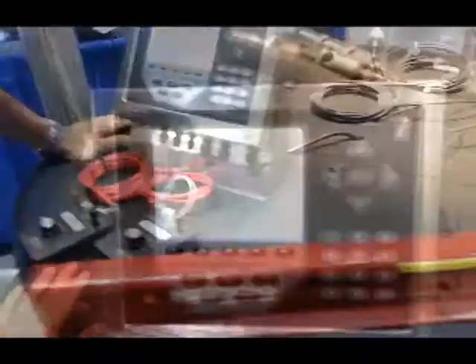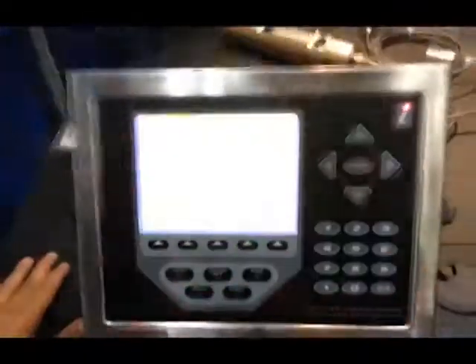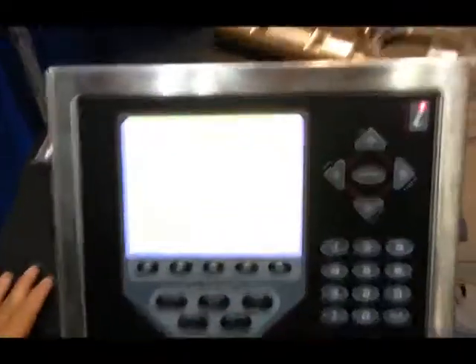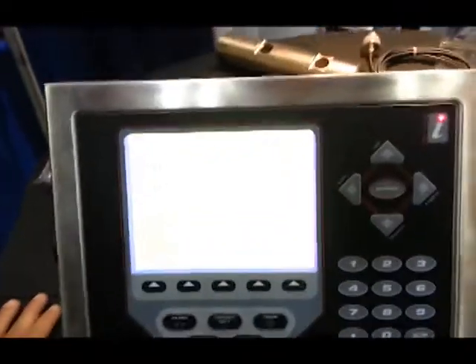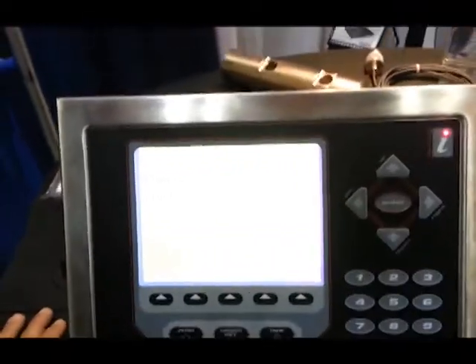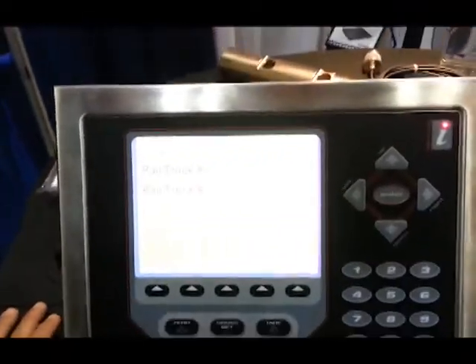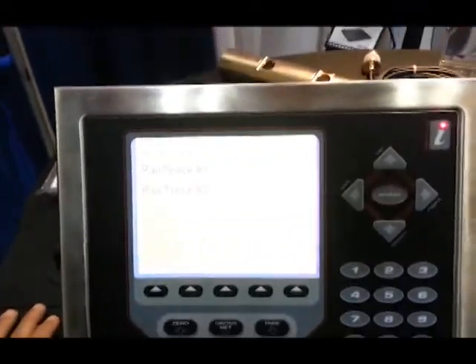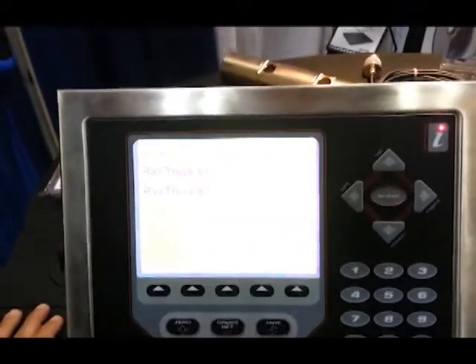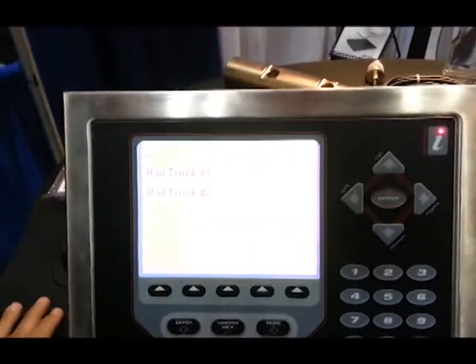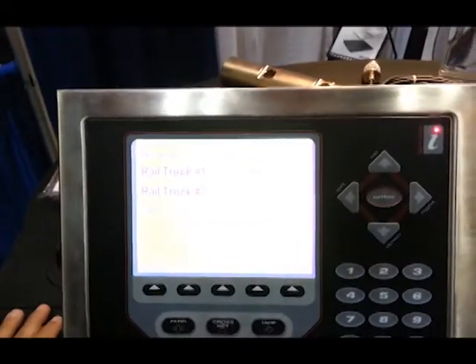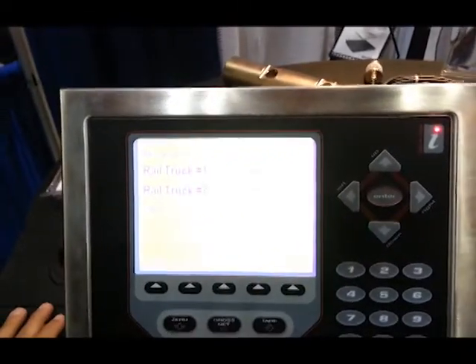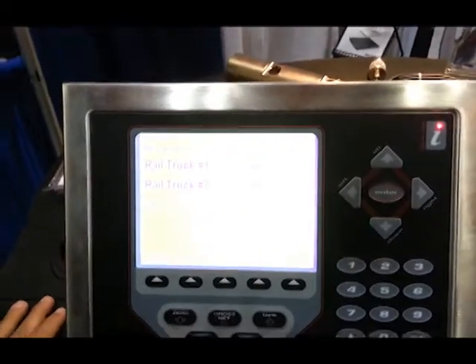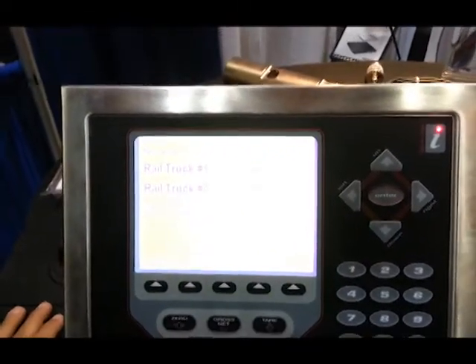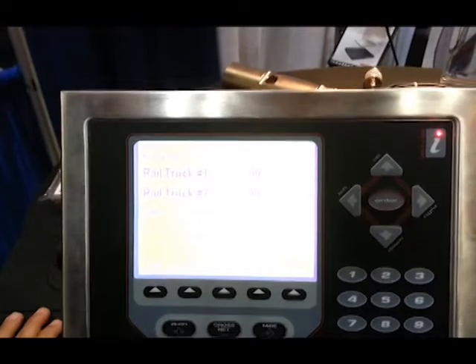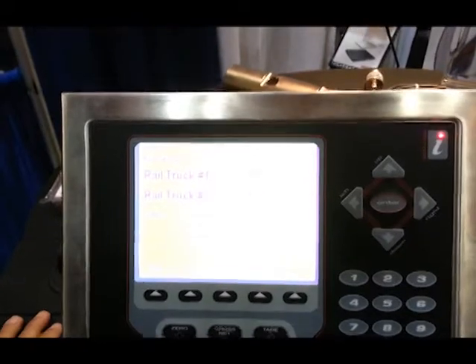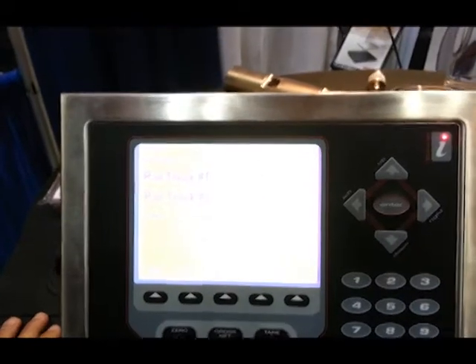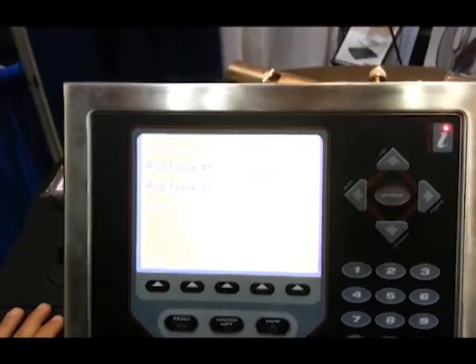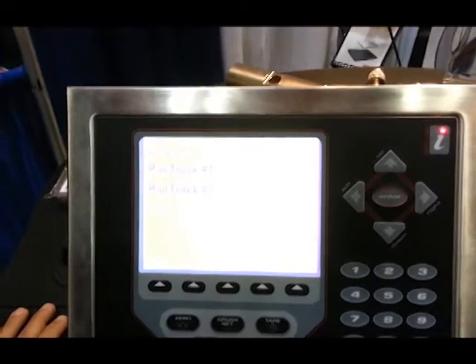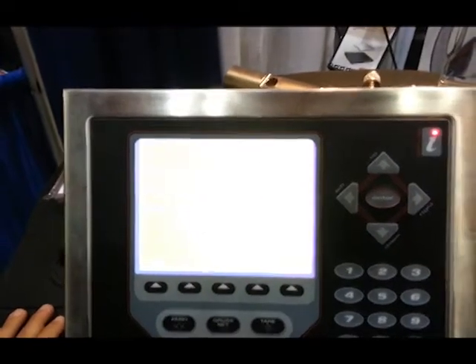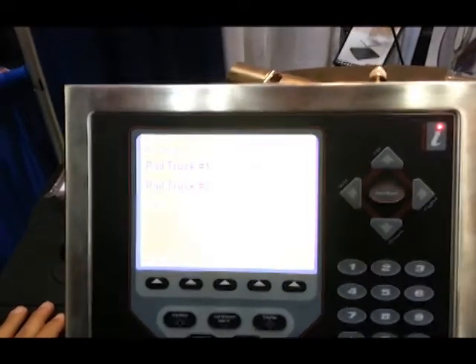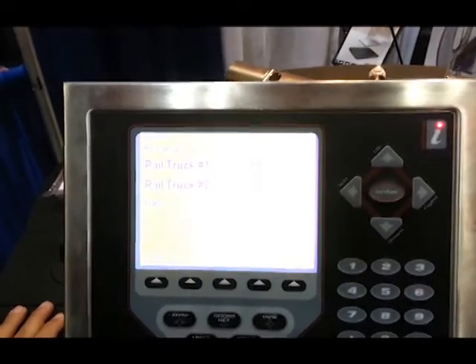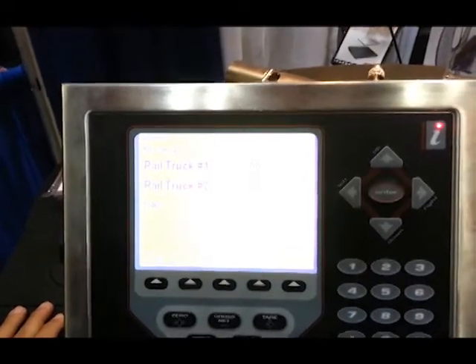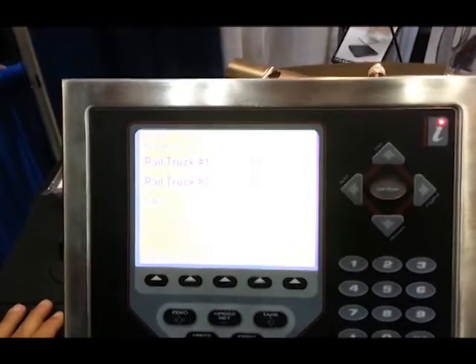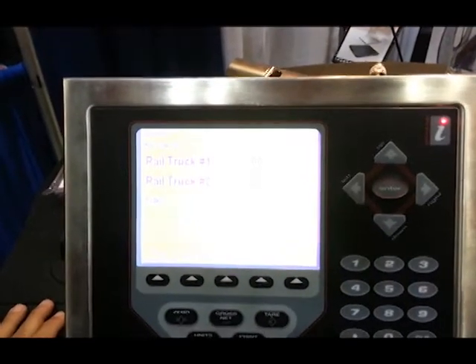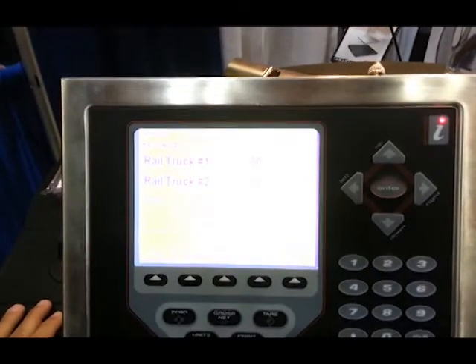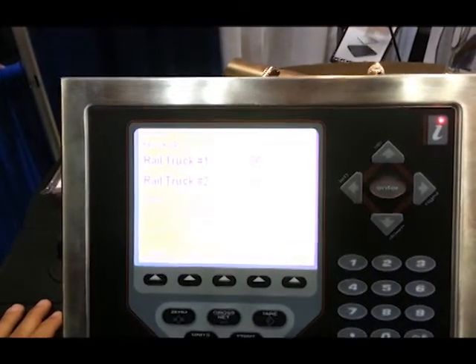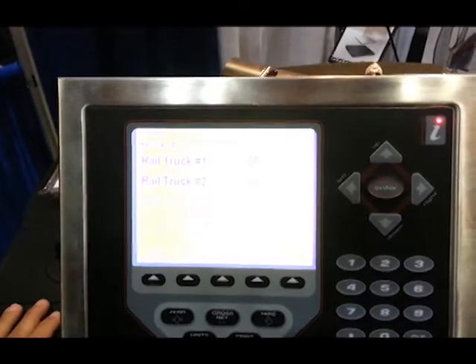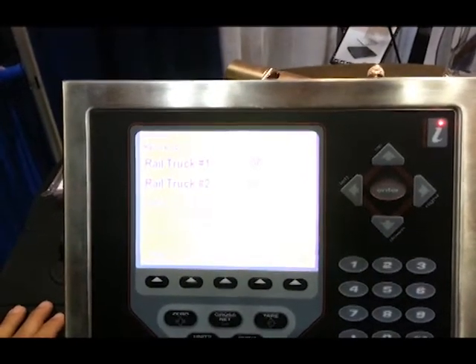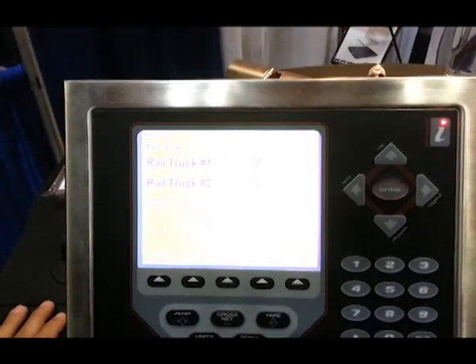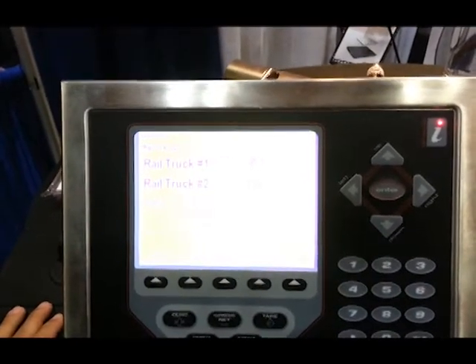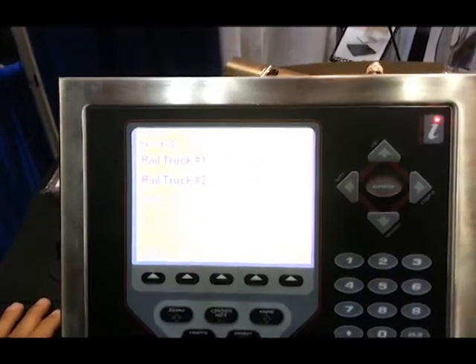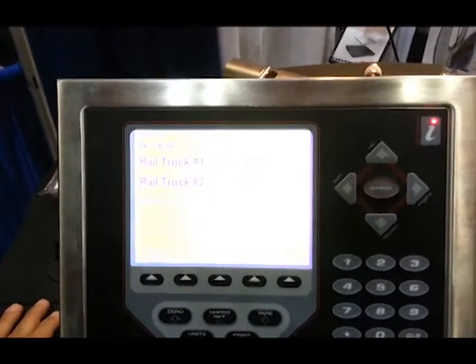Hi, my name is Mike Bordino and I work for Rice Lake Weighing Systems as a Regional Director. I'm here to talk about our RailBoss product.